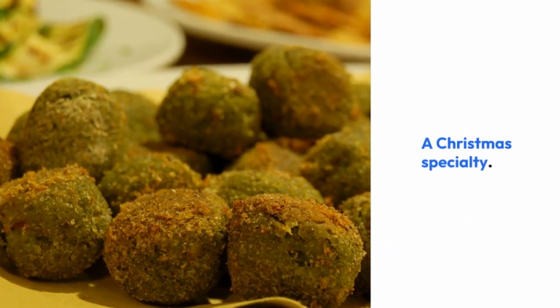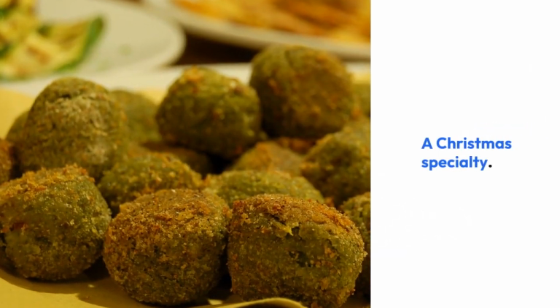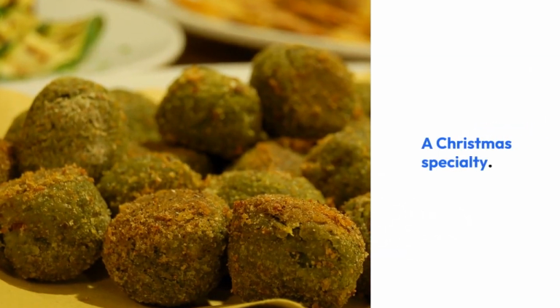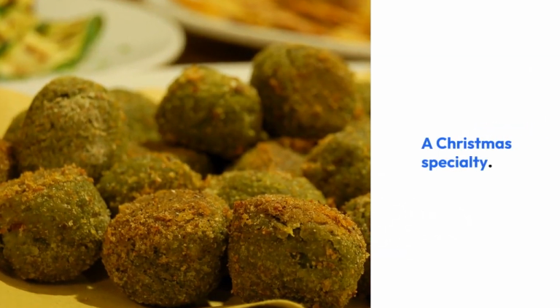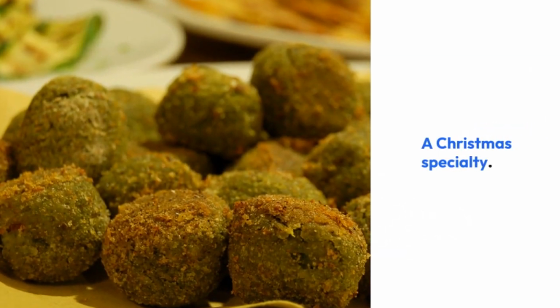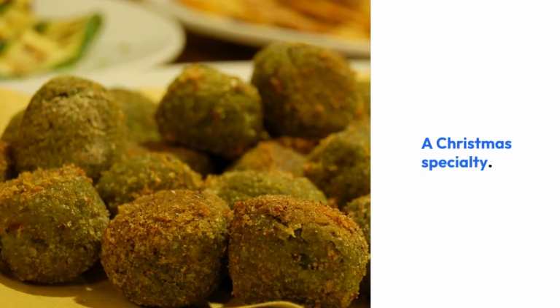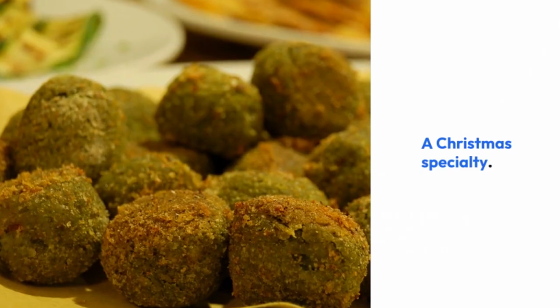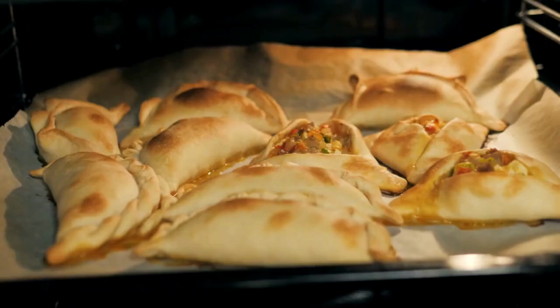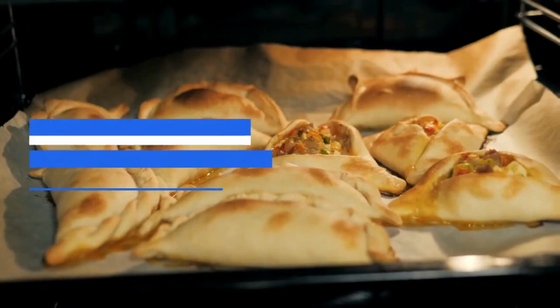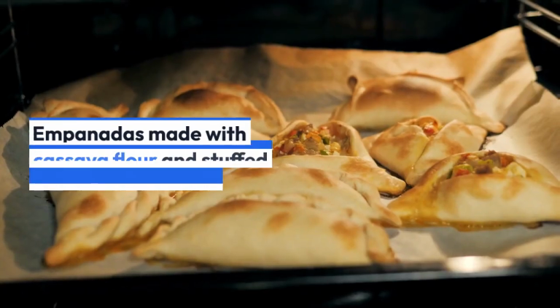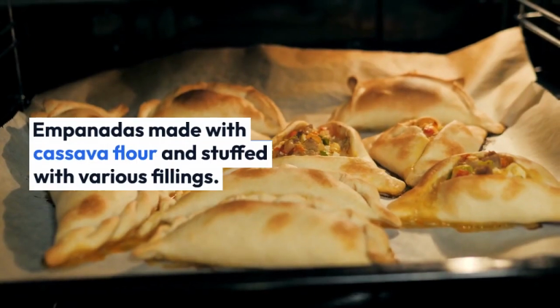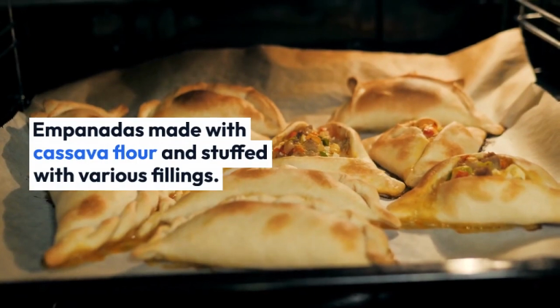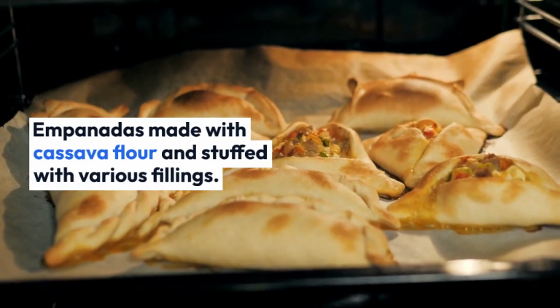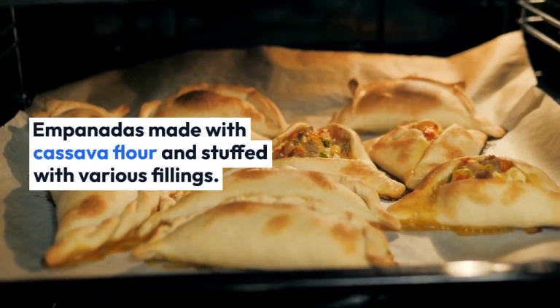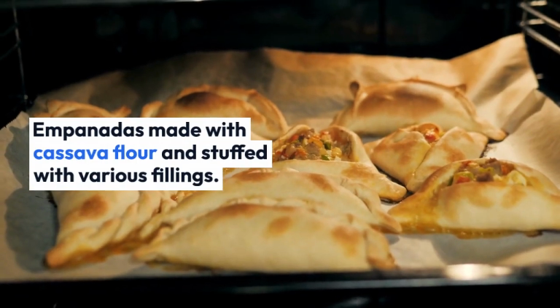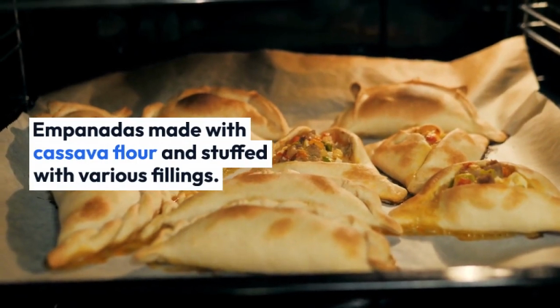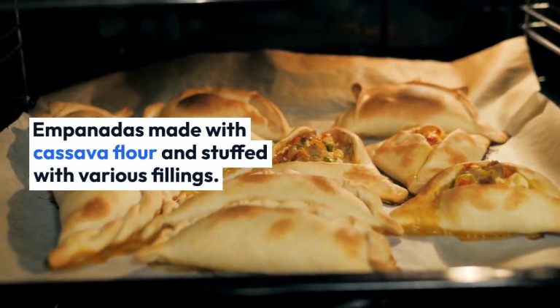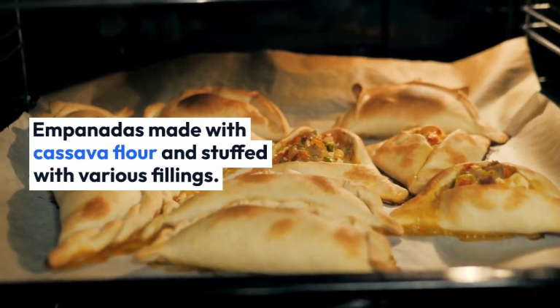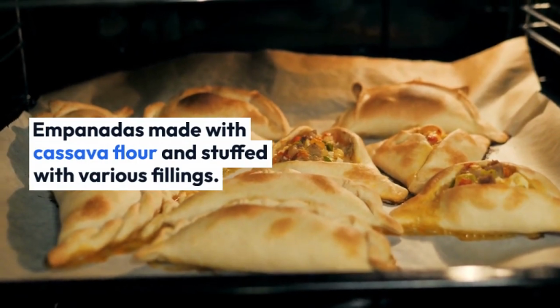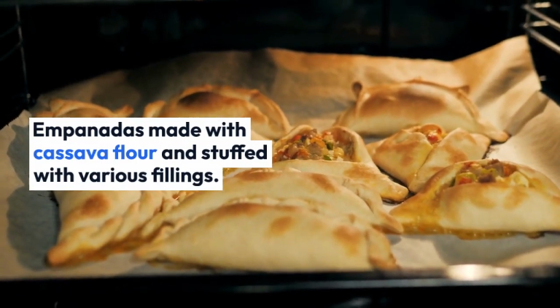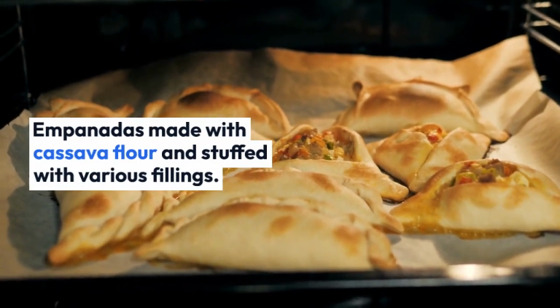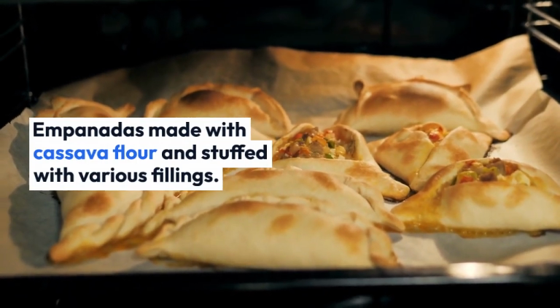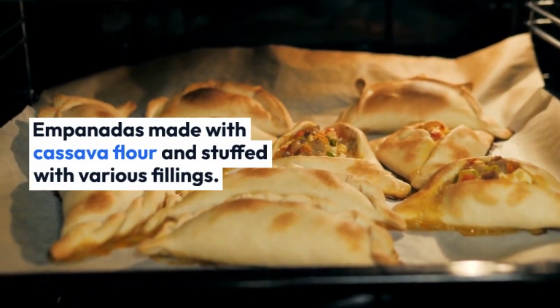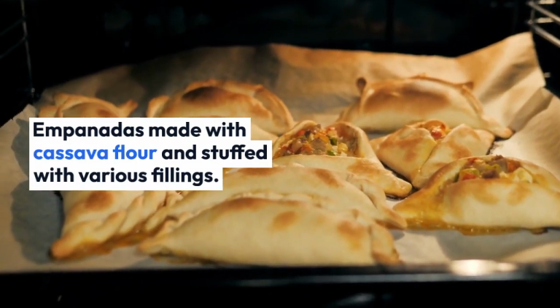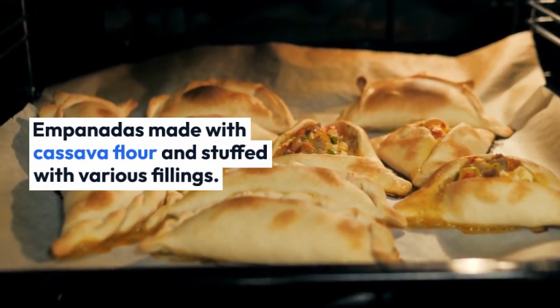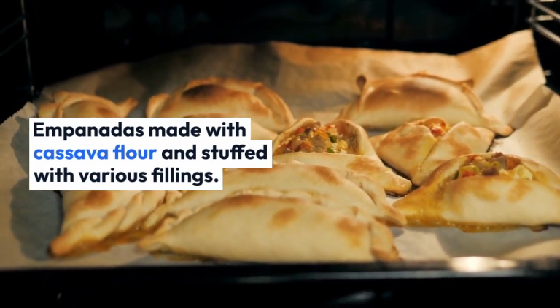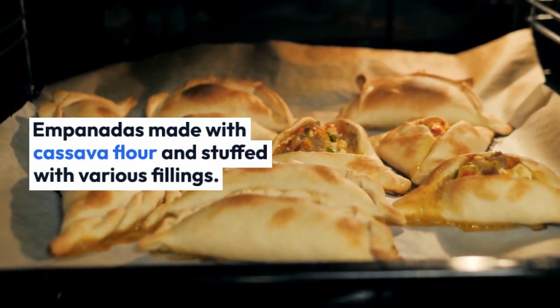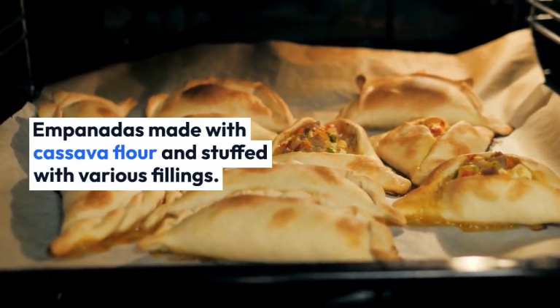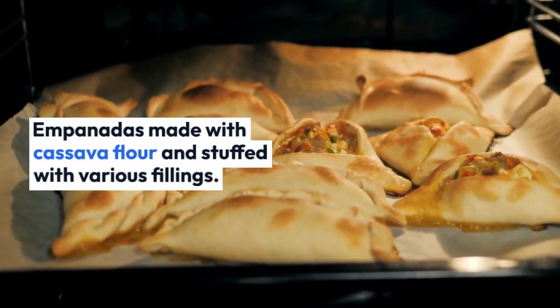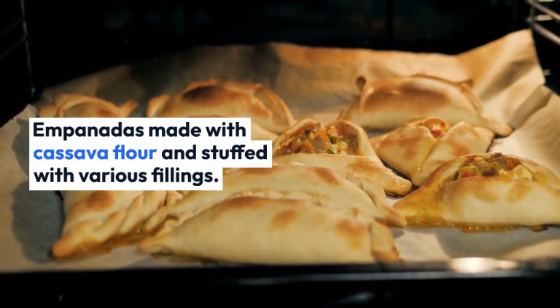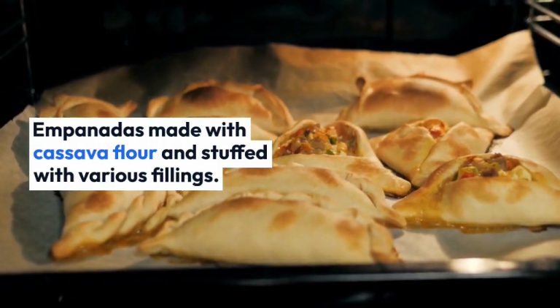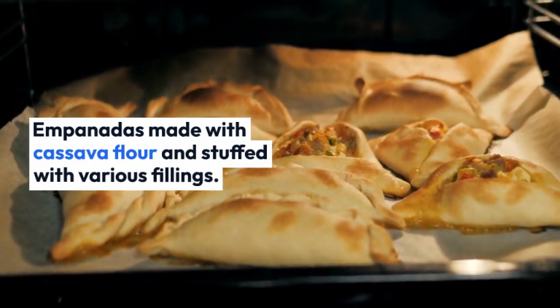Empanadas made with cassava flour and stuffed with various fillings. A popular appetizer.